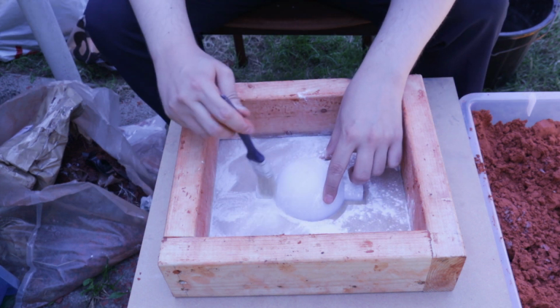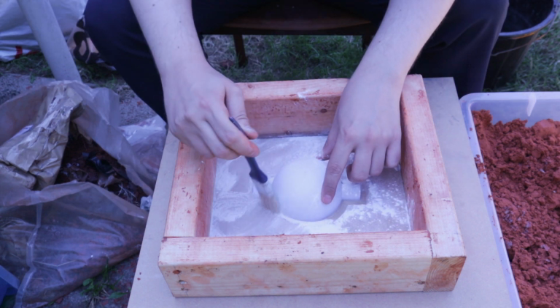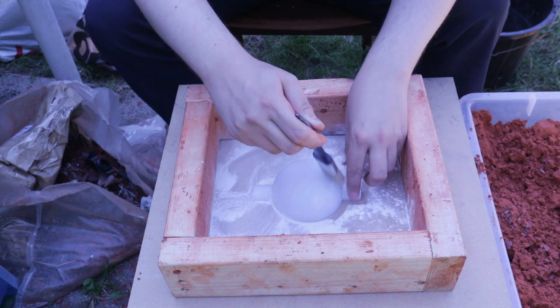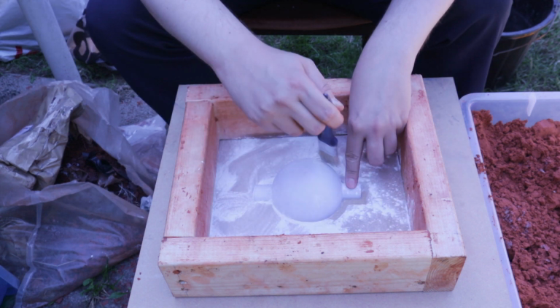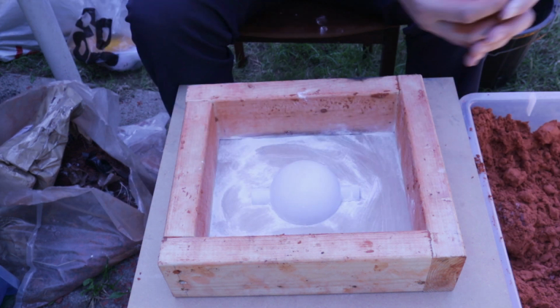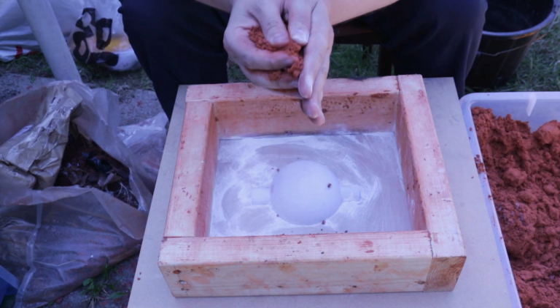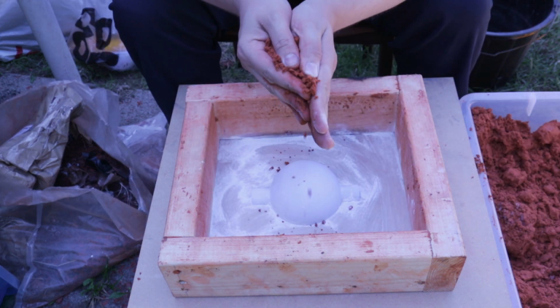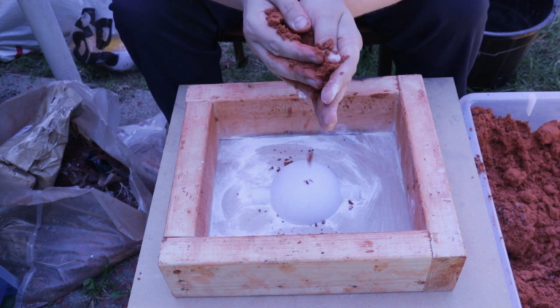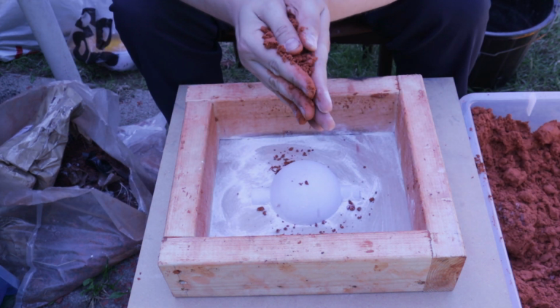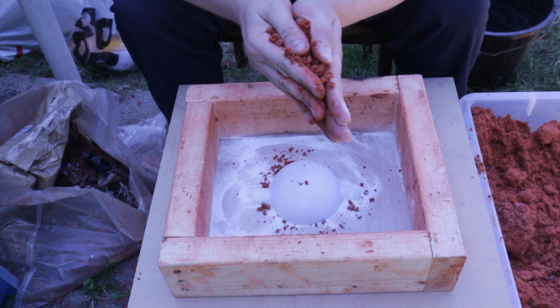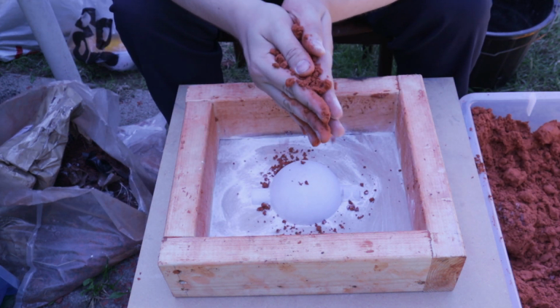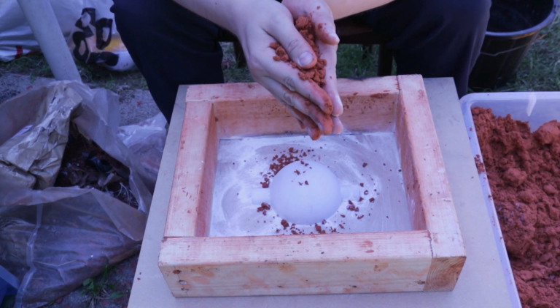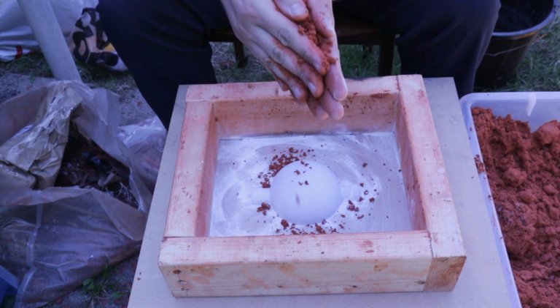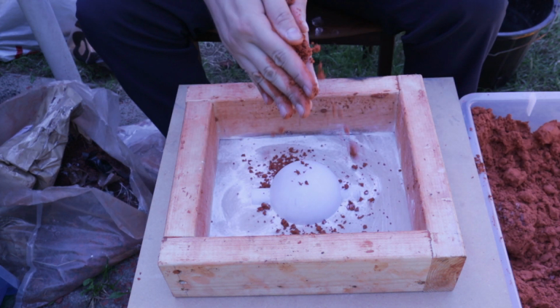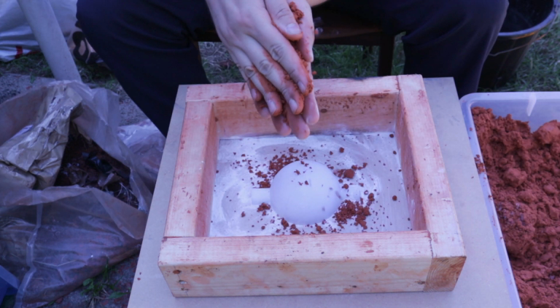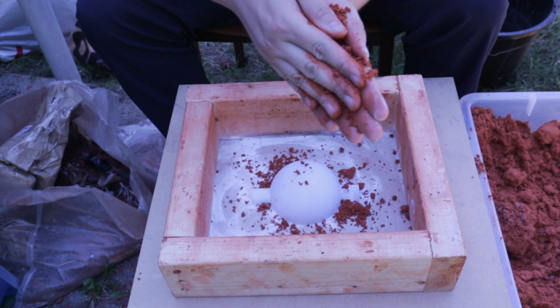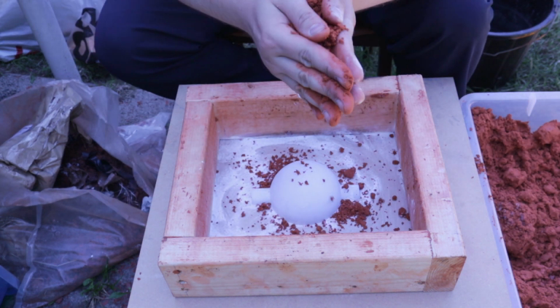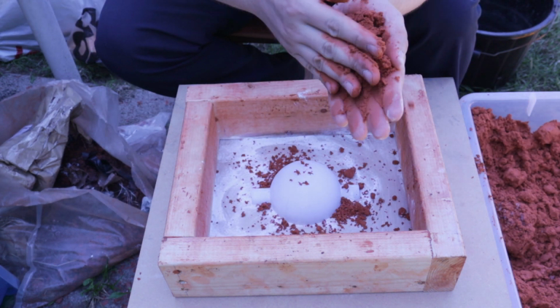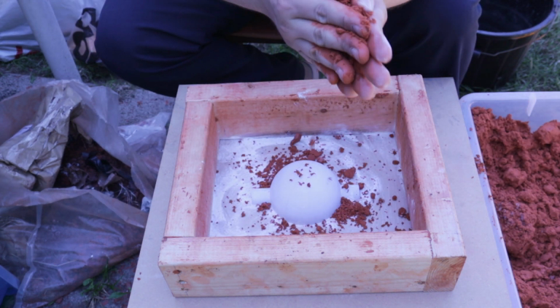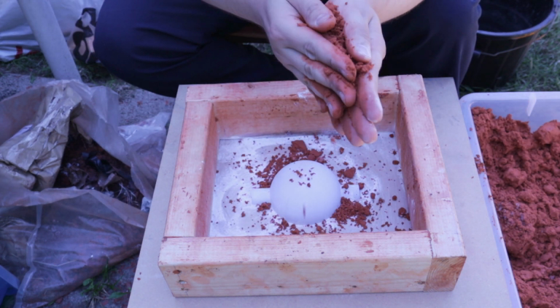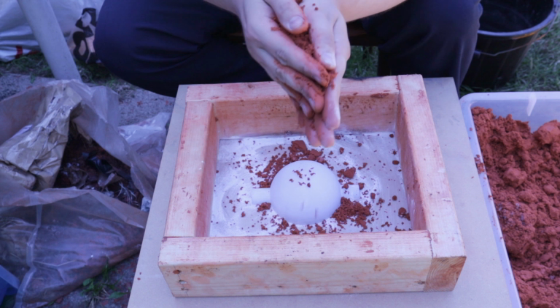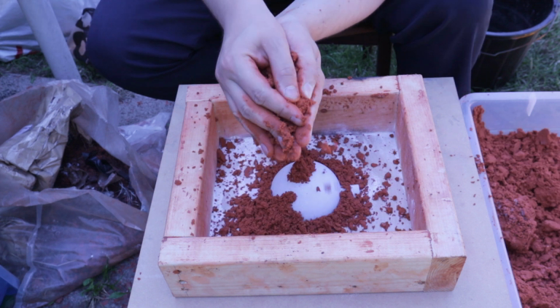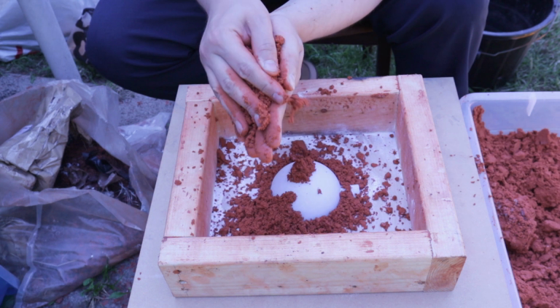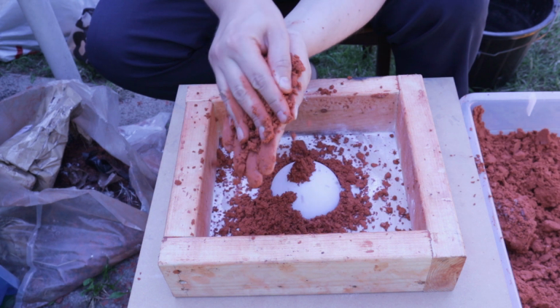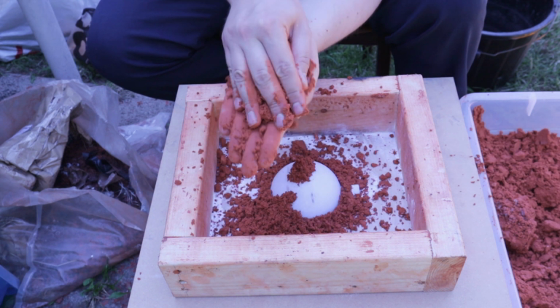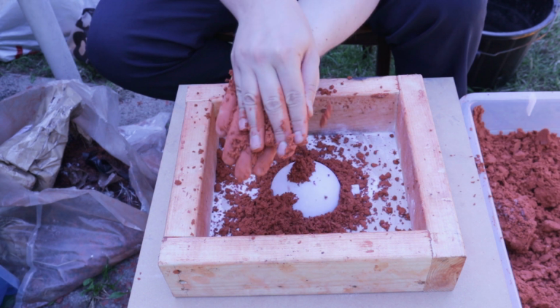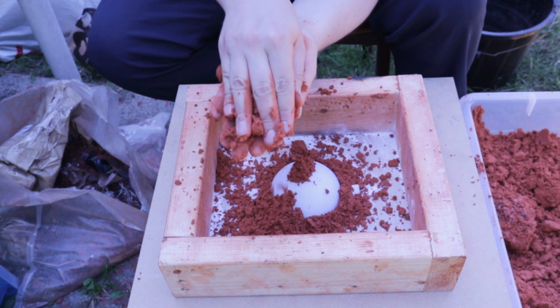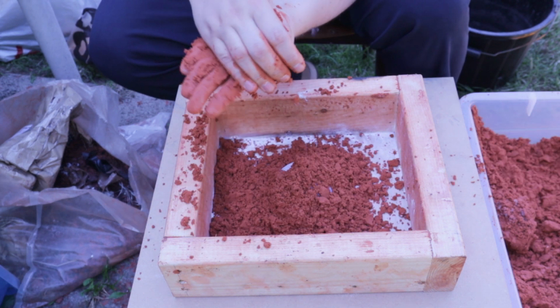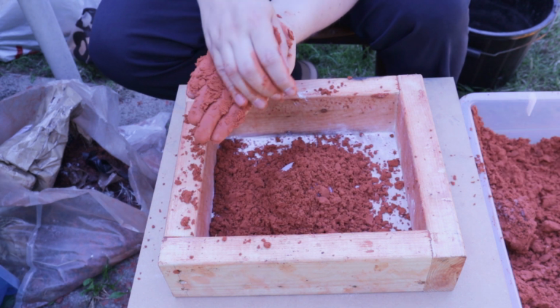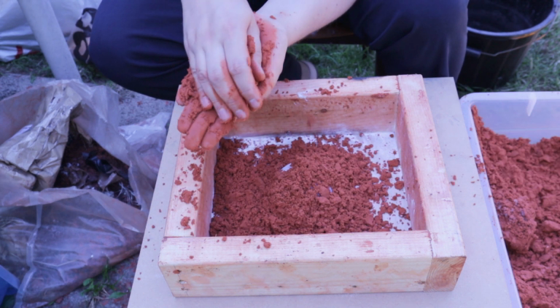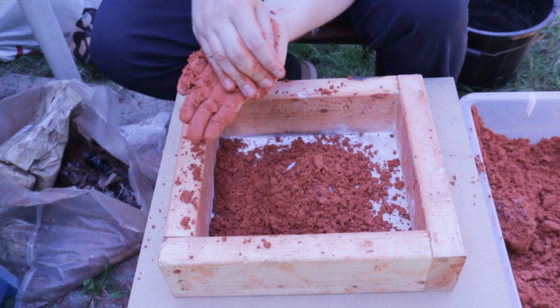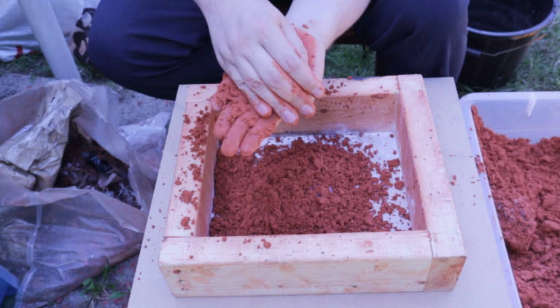I've reused the same 3D printed pattern for the gun ball joint as before. This was rammed up in the casting sand.